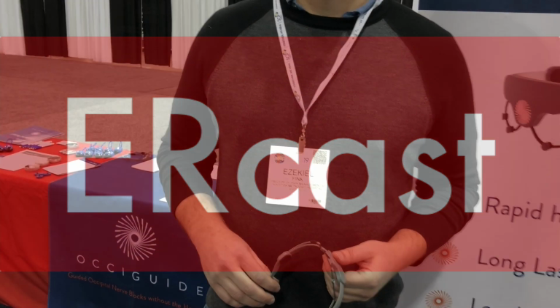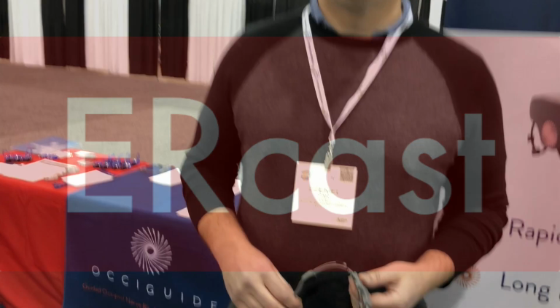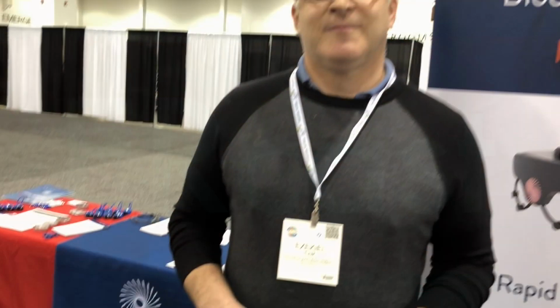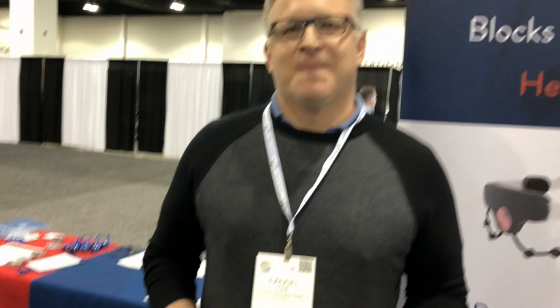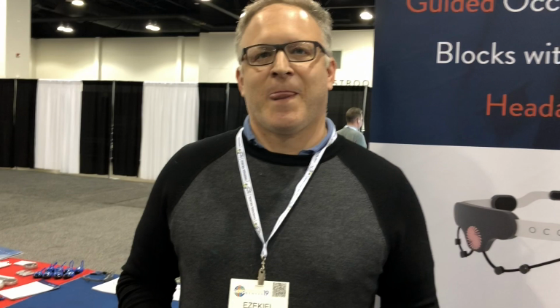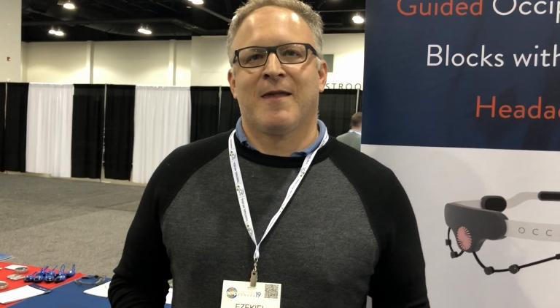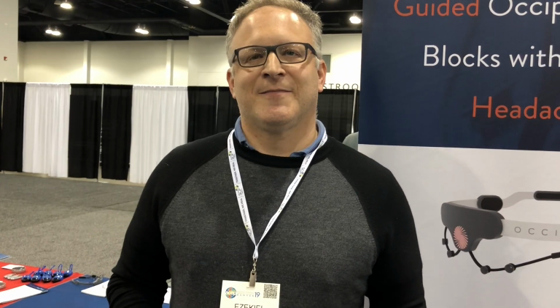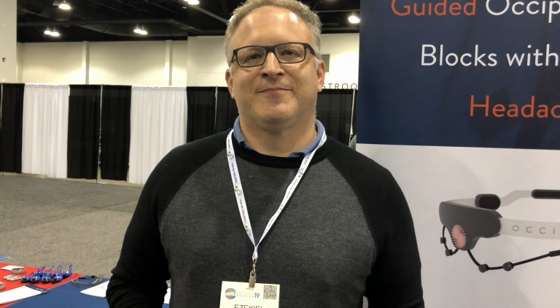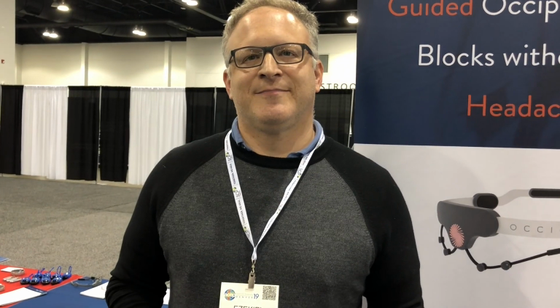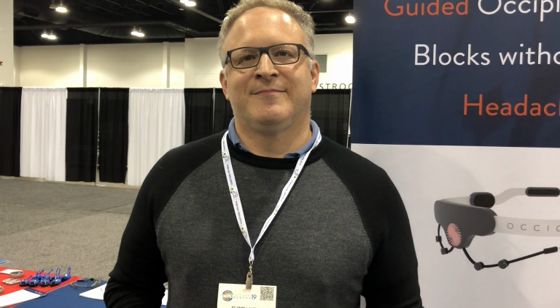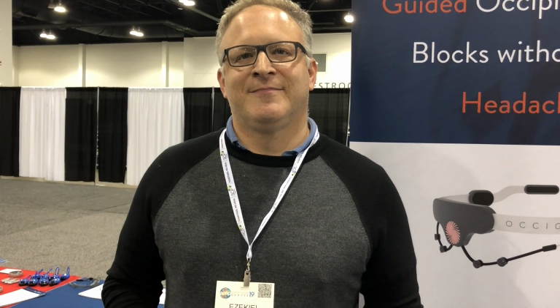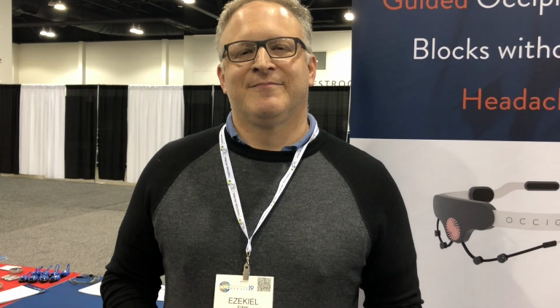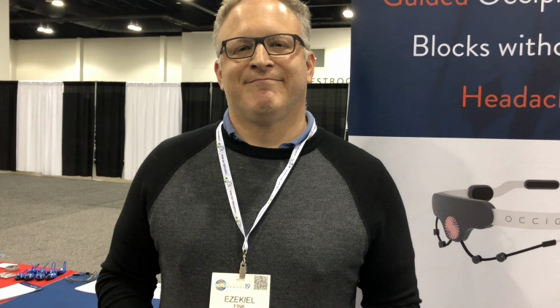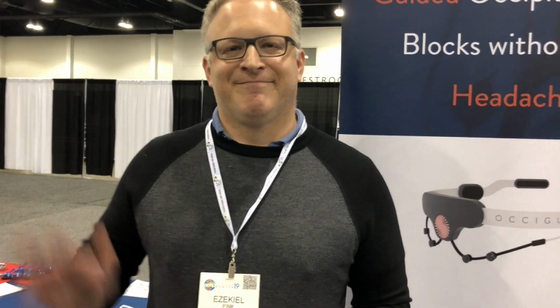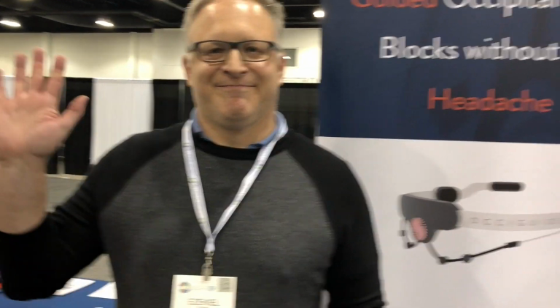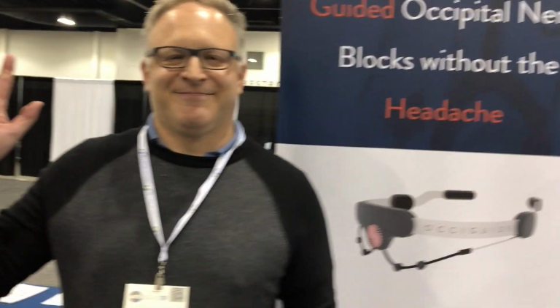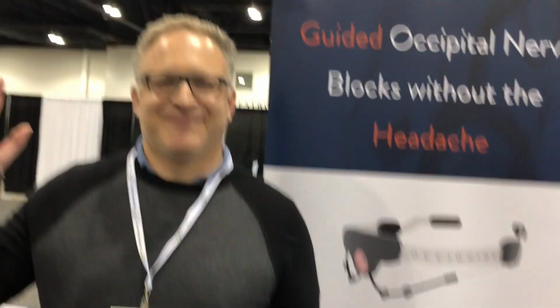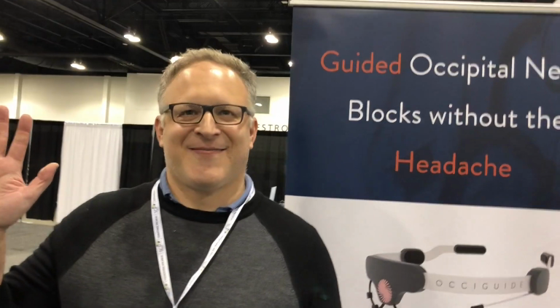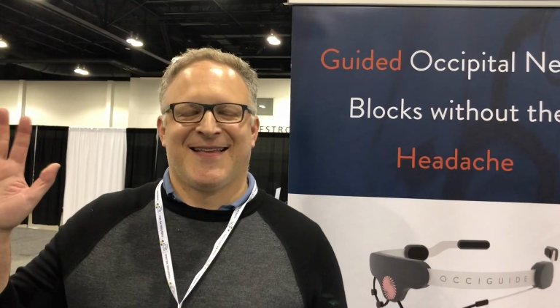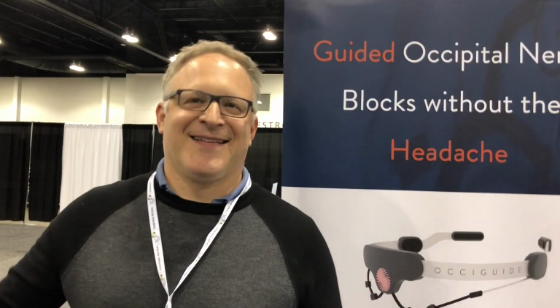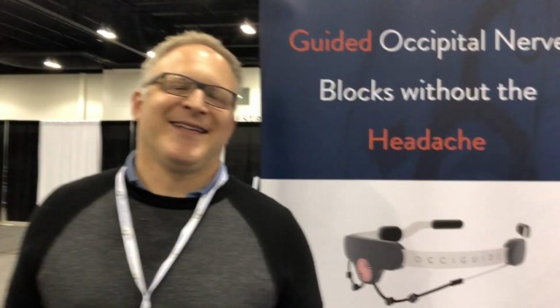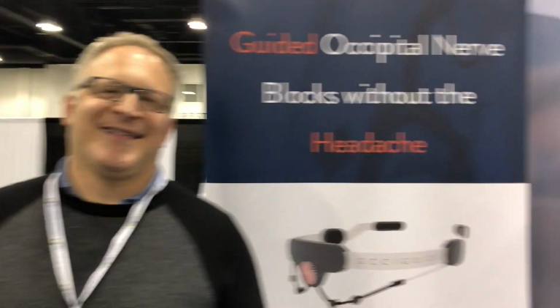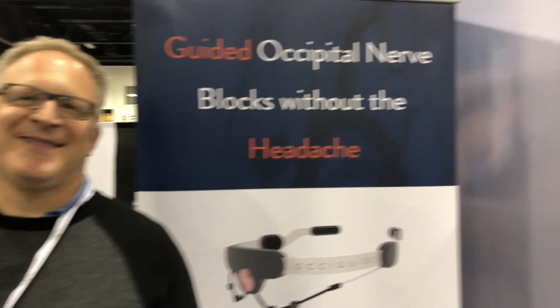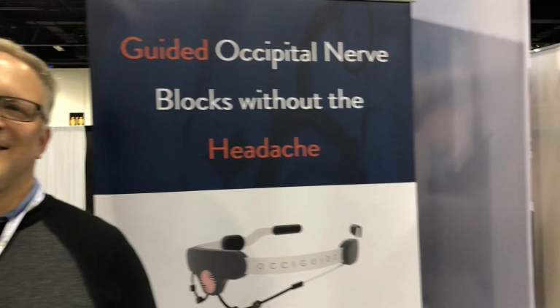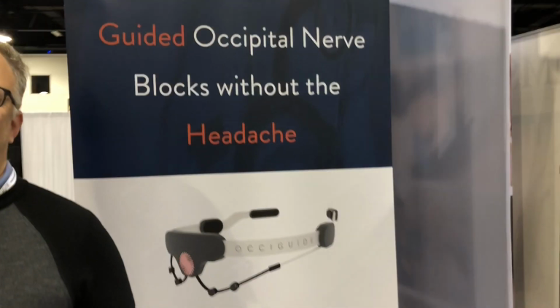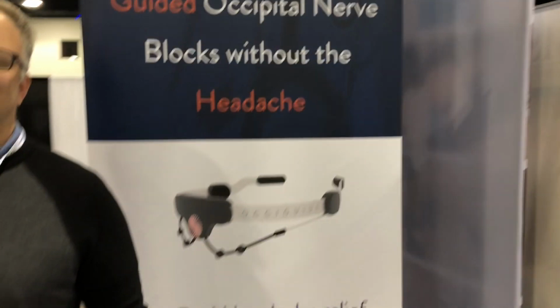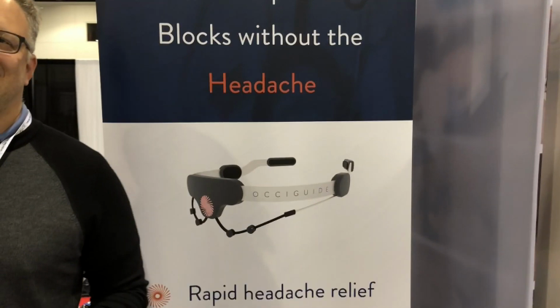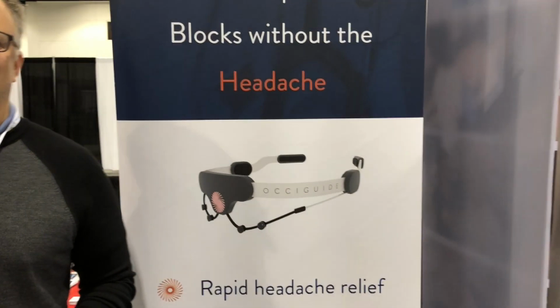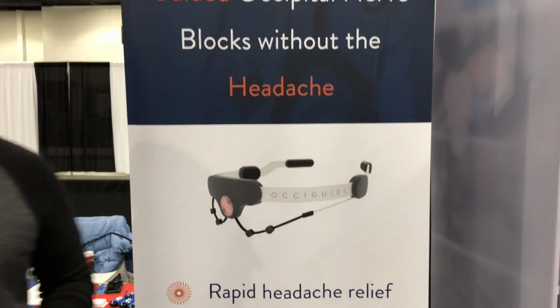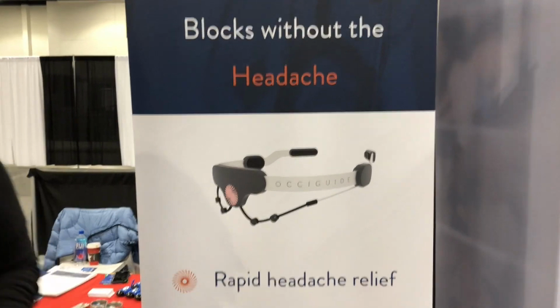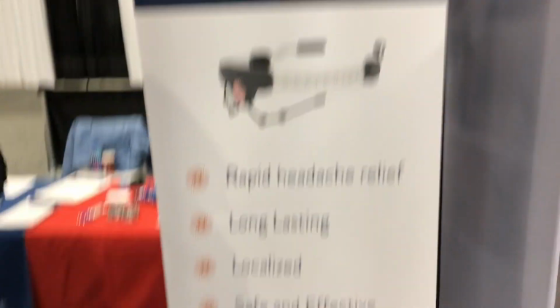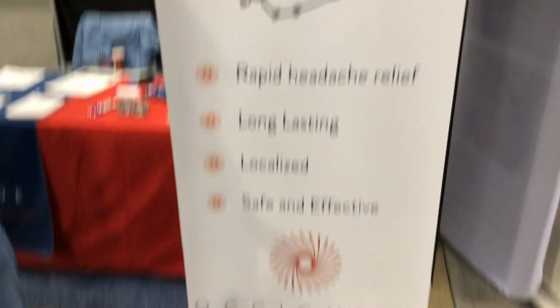This is Dr. Ezekiel Fink, inventor of the OxyGuide.